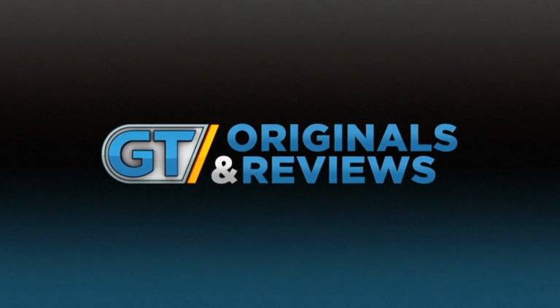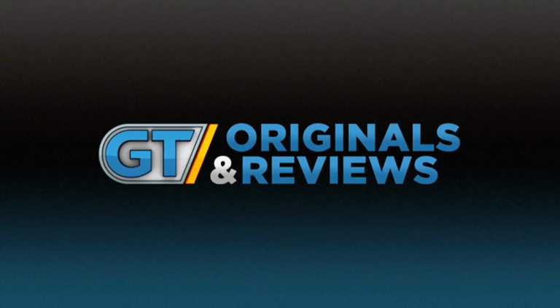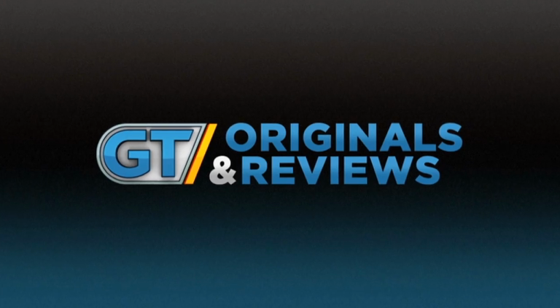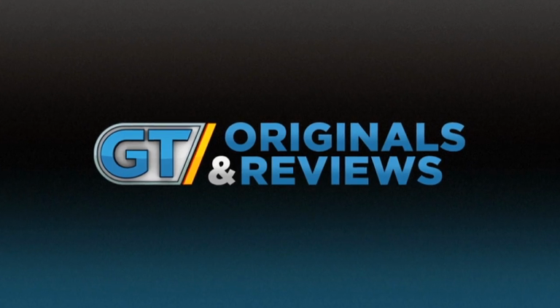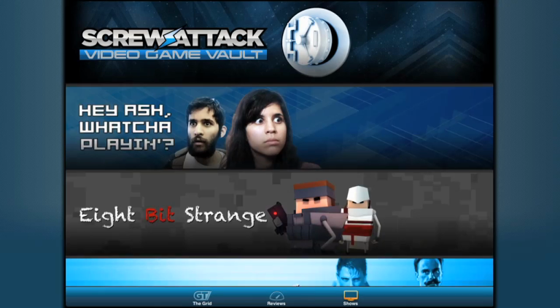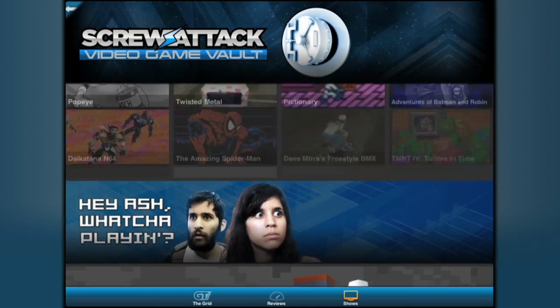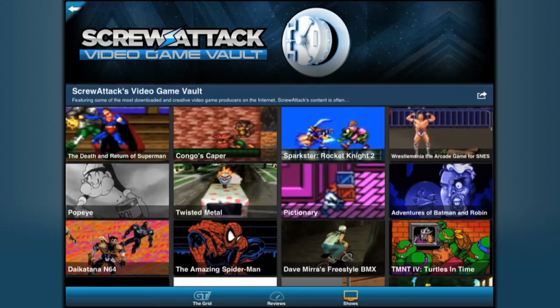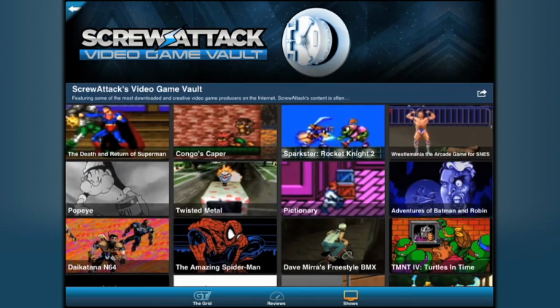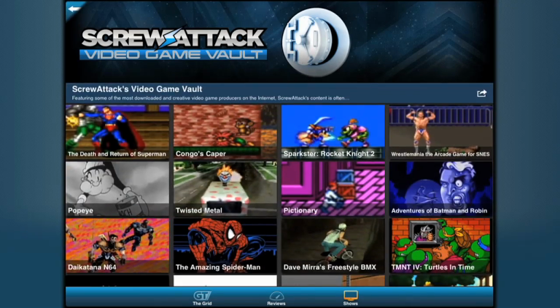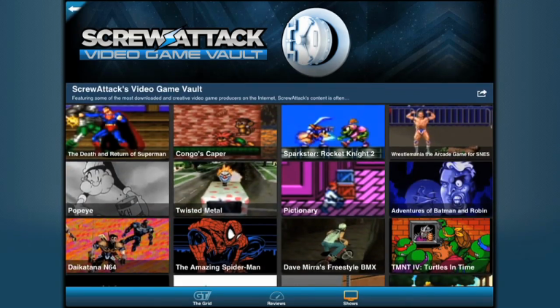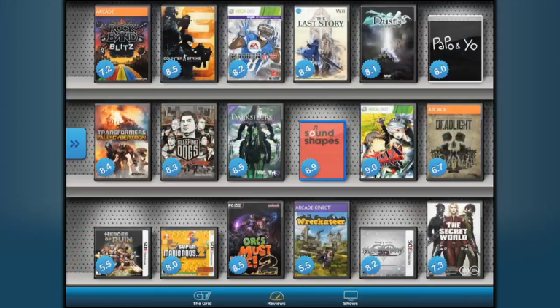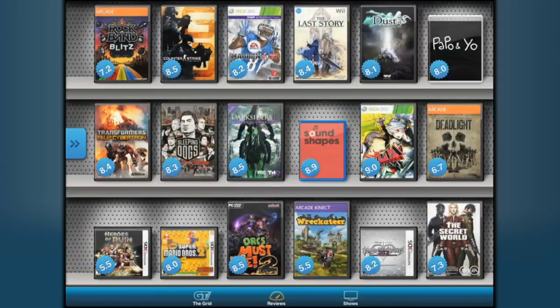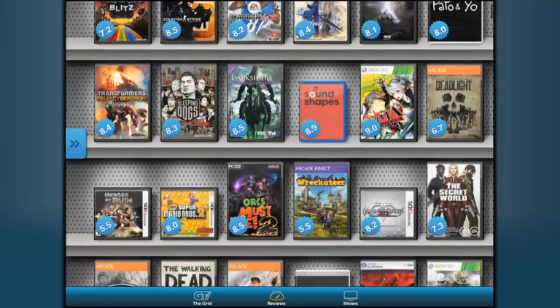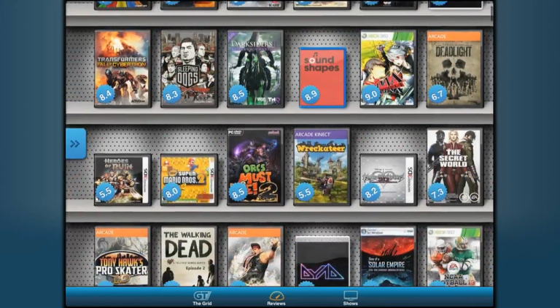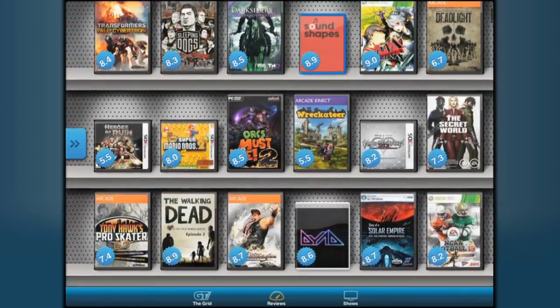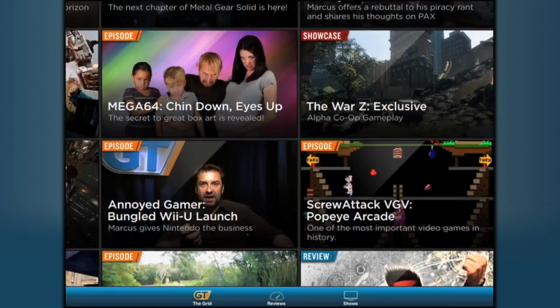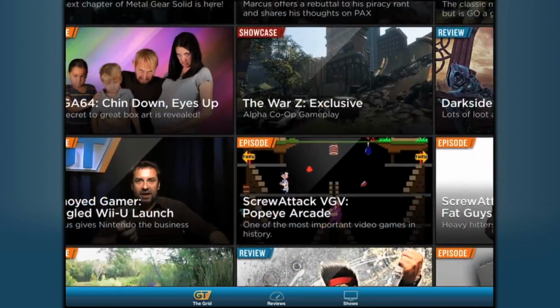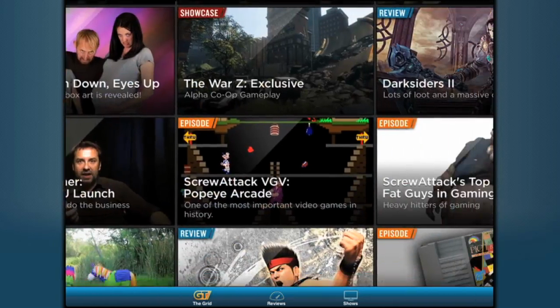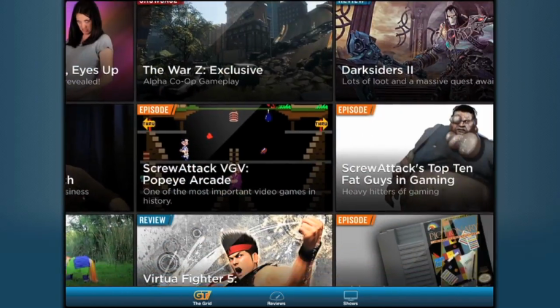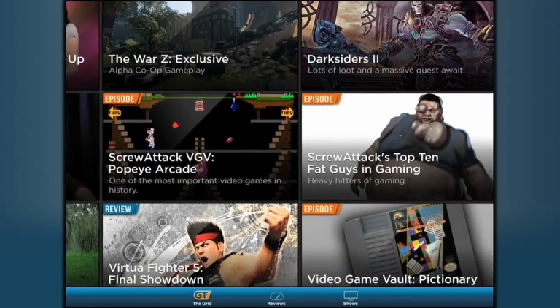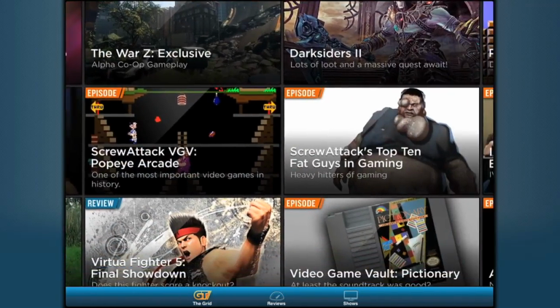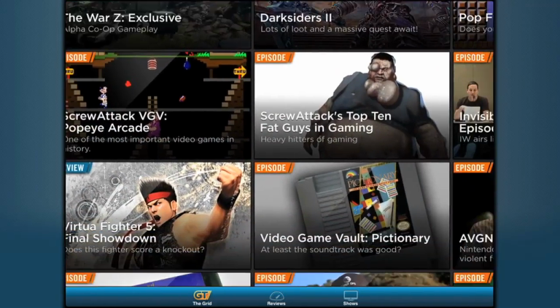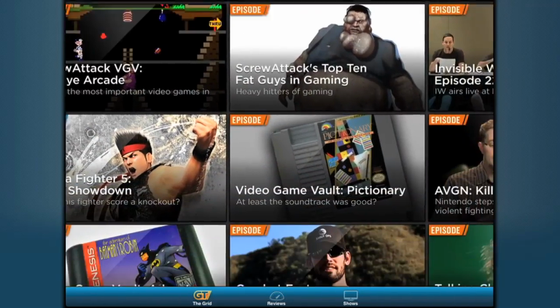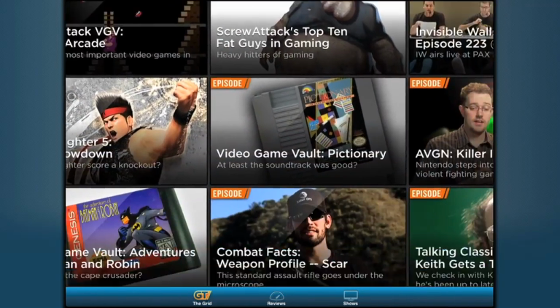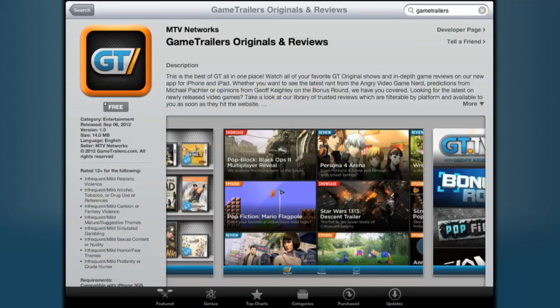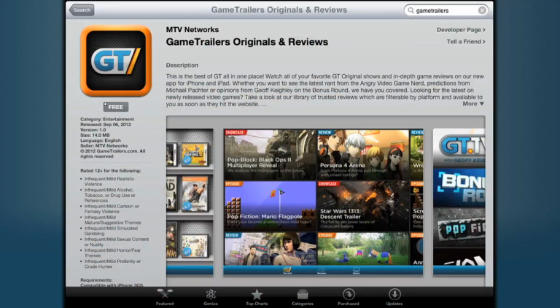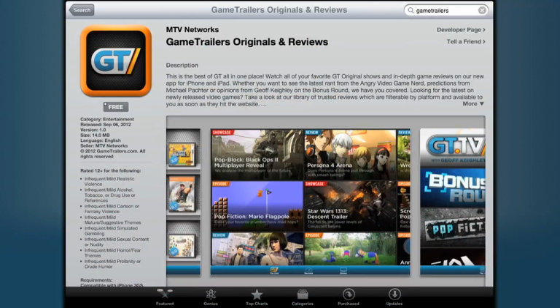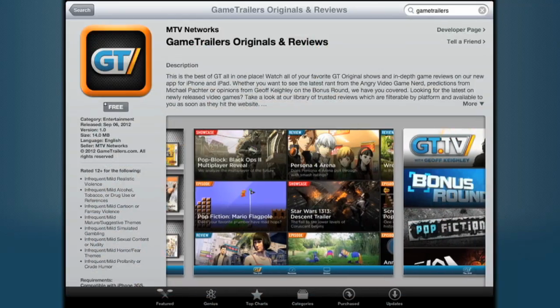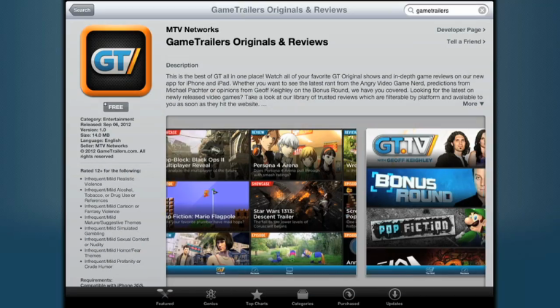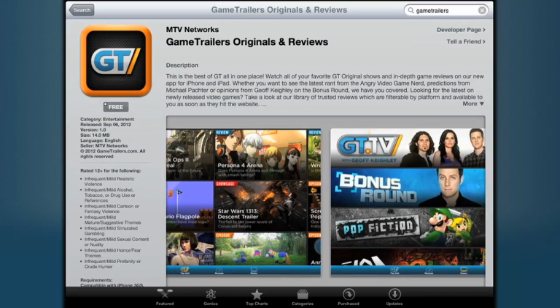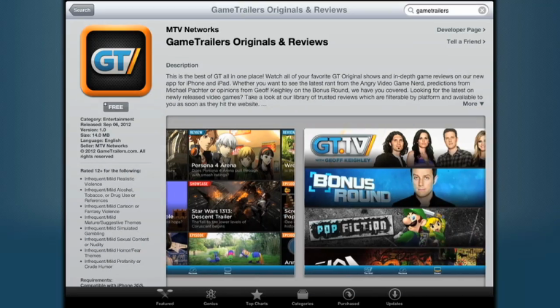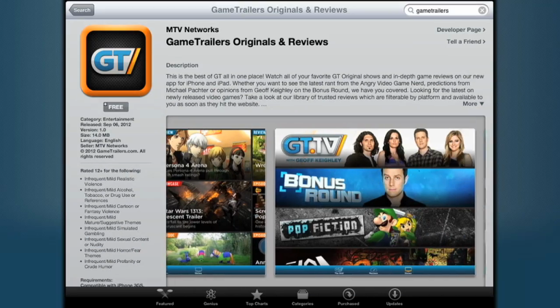See this and other GT shows and game reviews on the GT Originals iOS app, available now on the App Store.